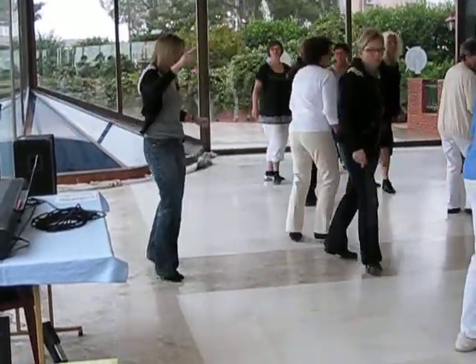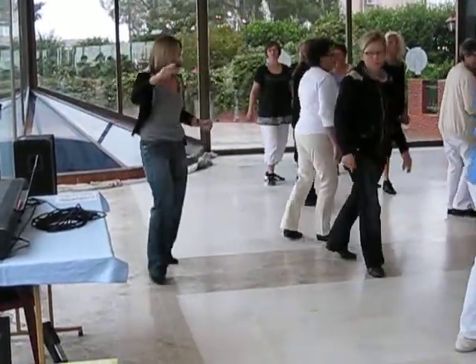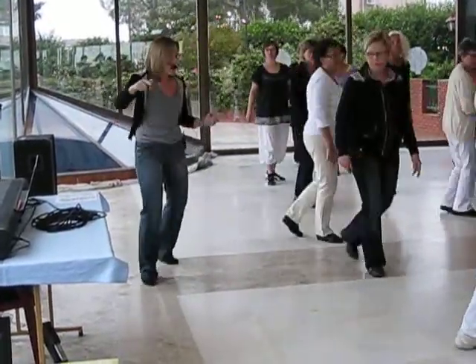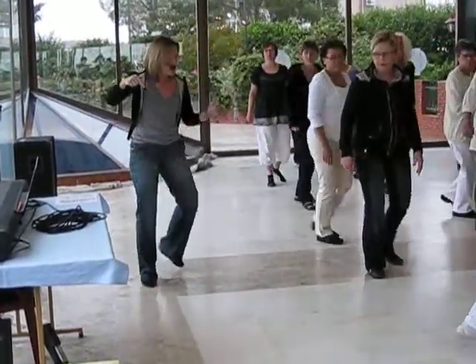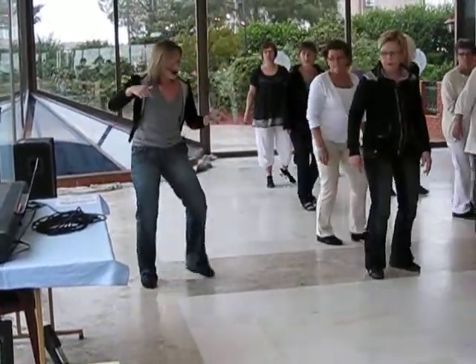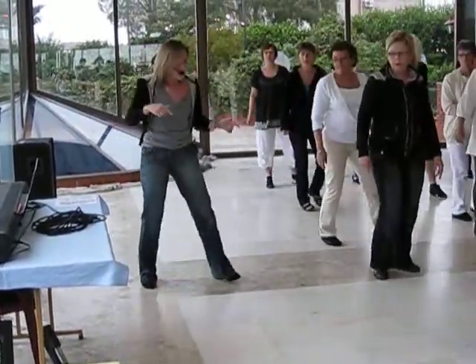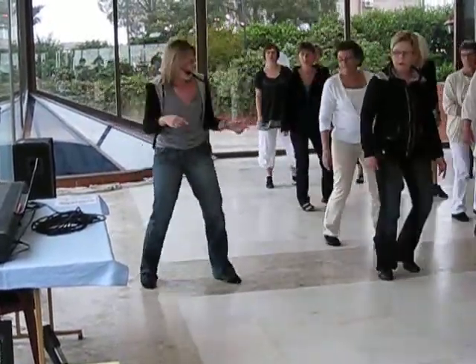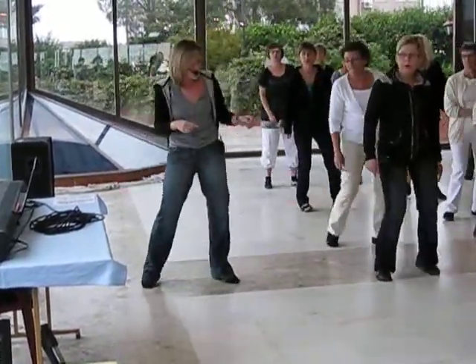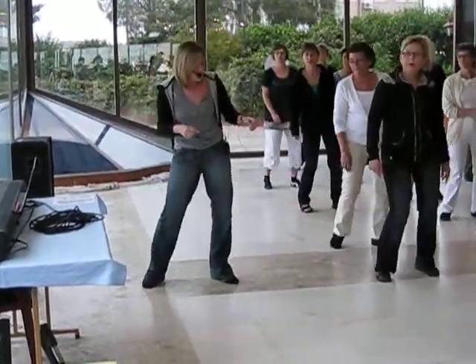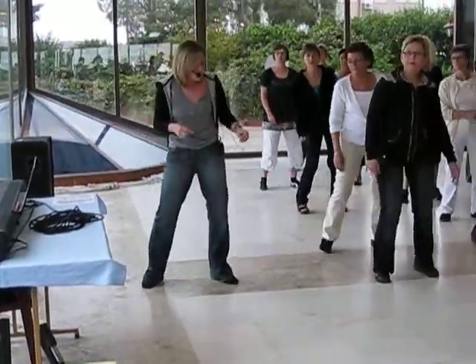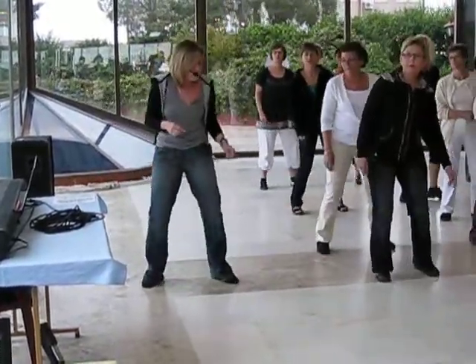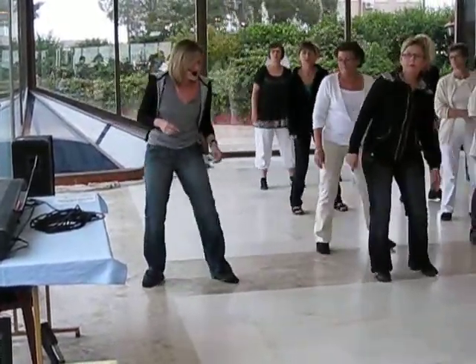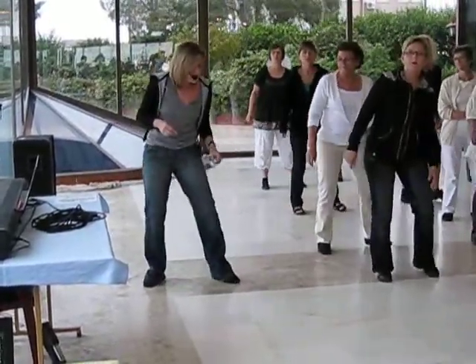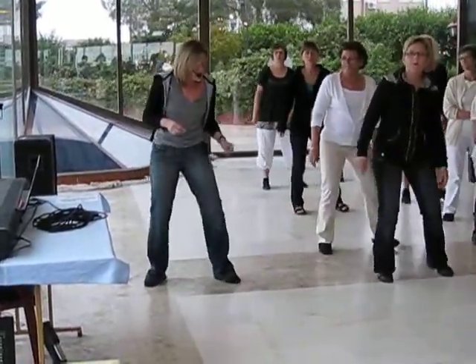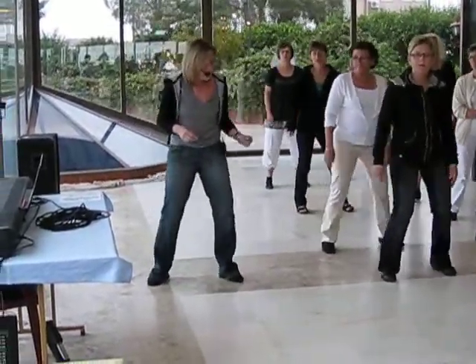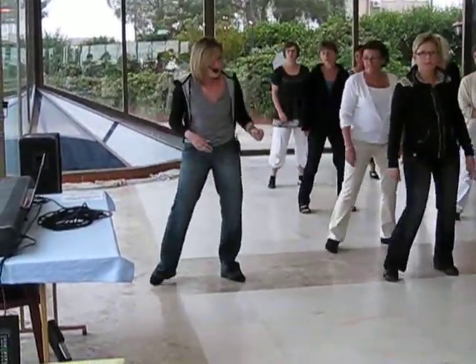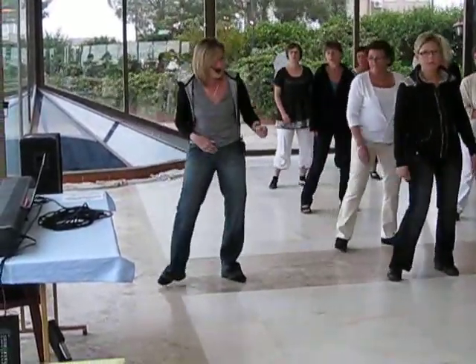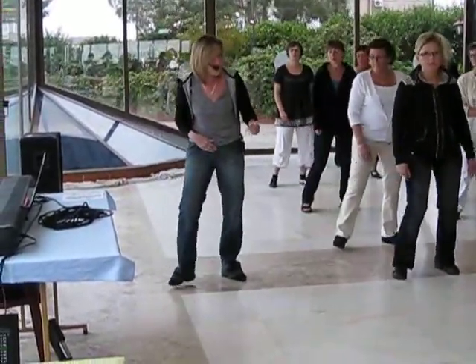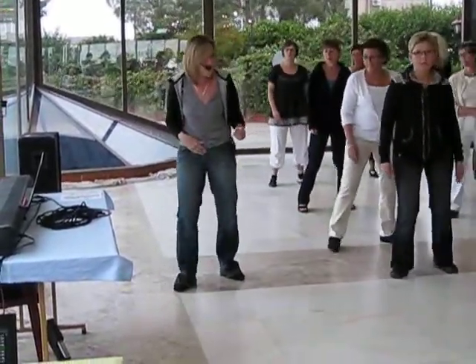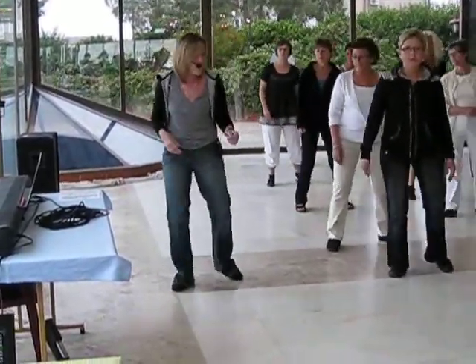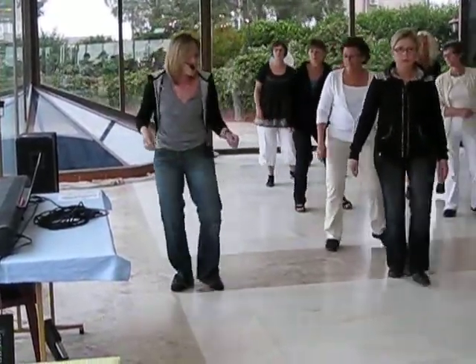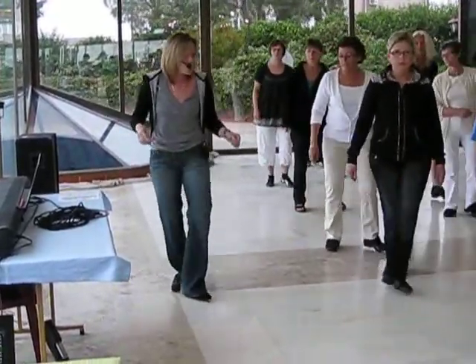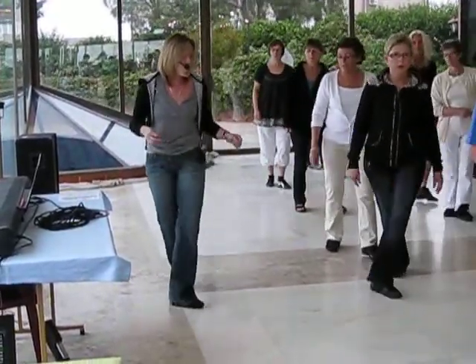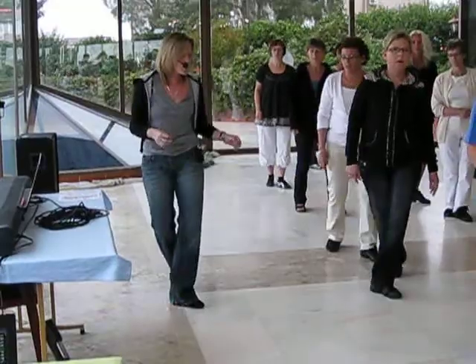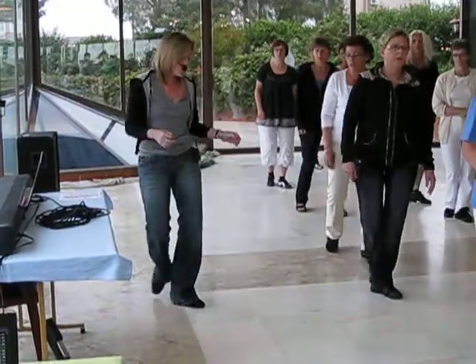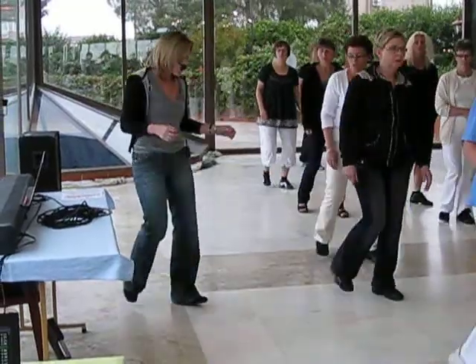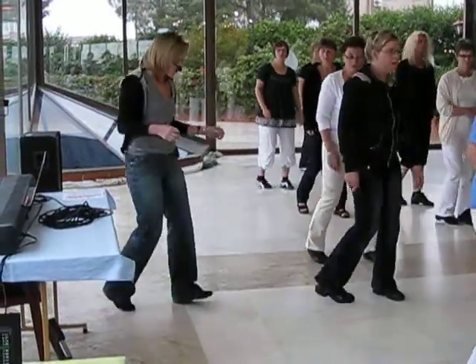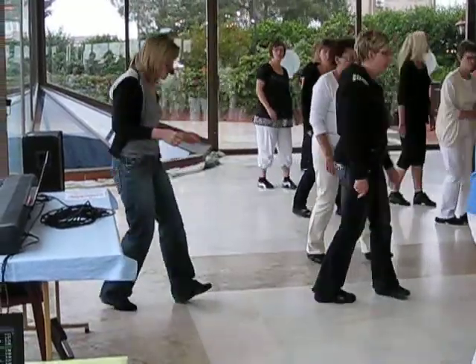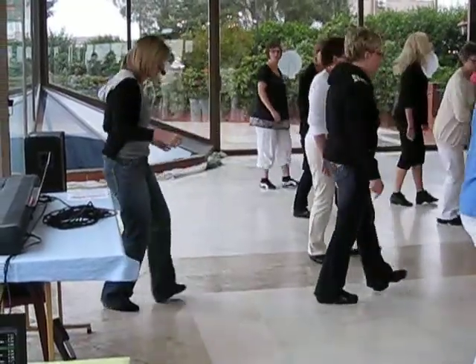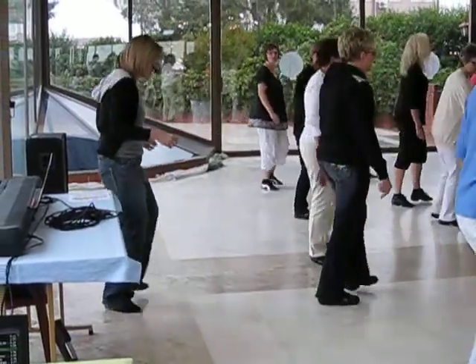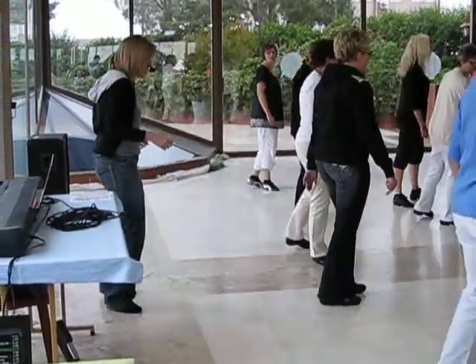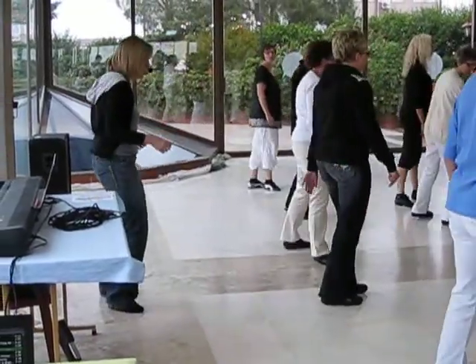Sway, left, right. Left step, cross, quarter, side.